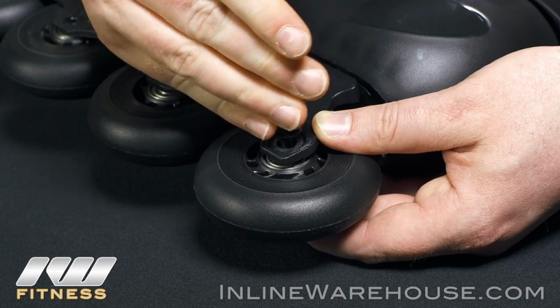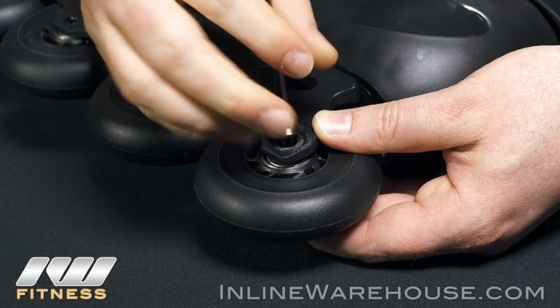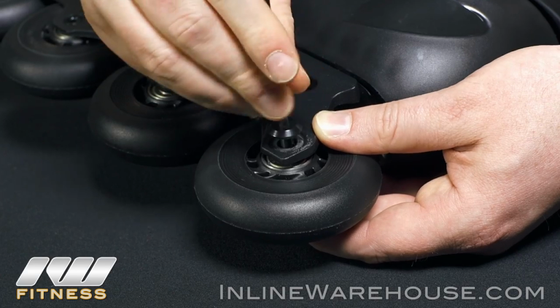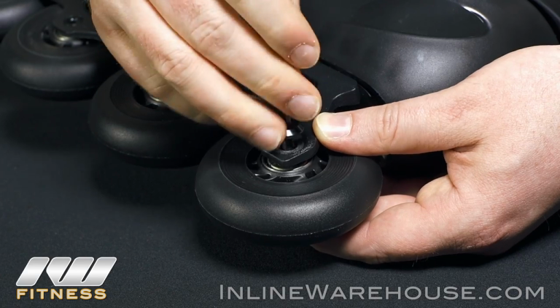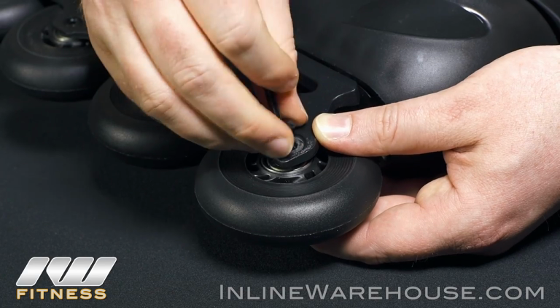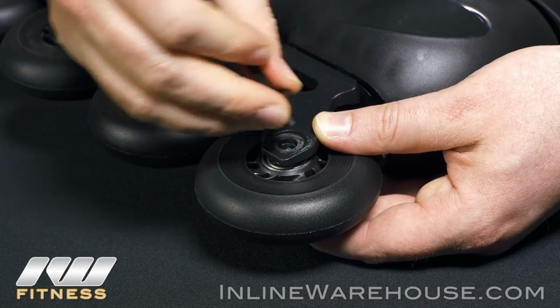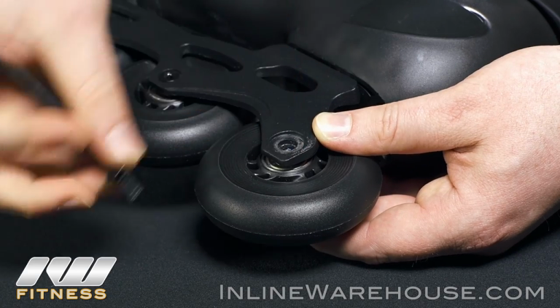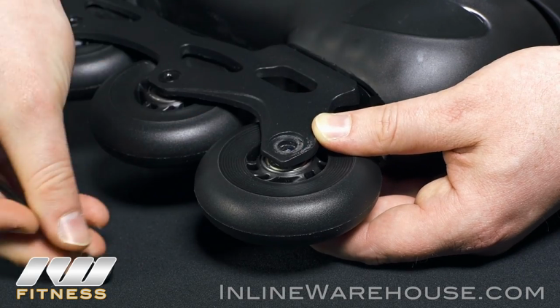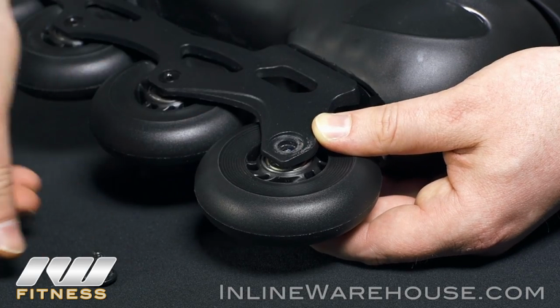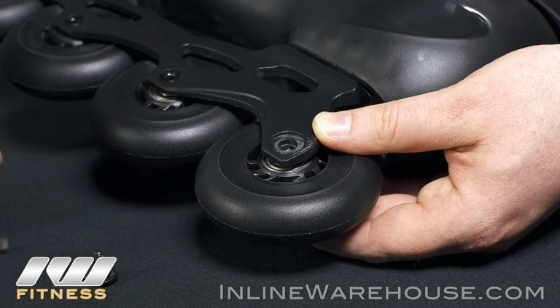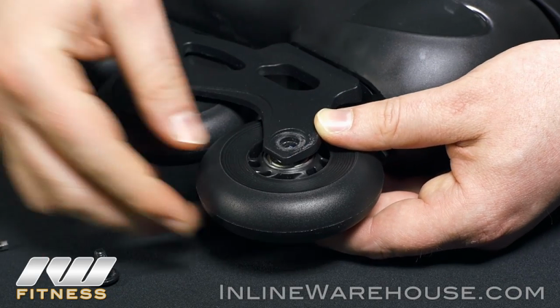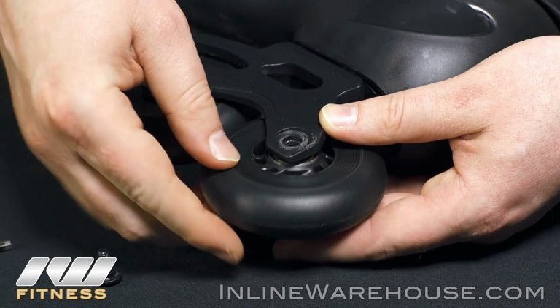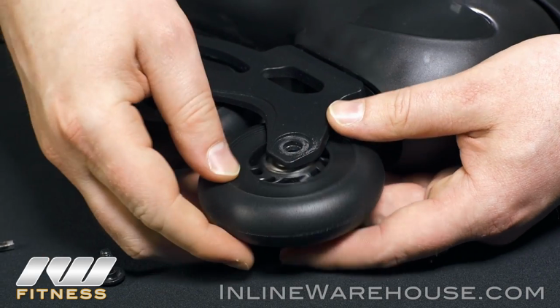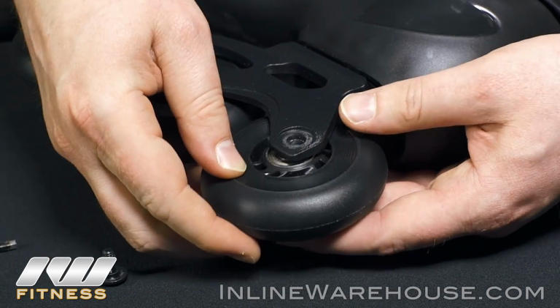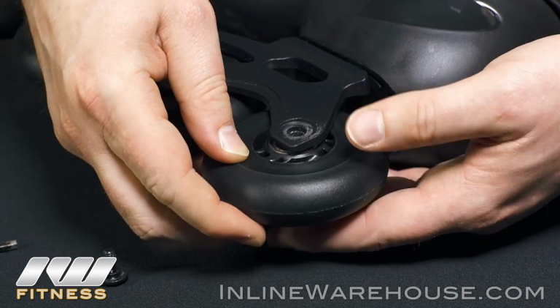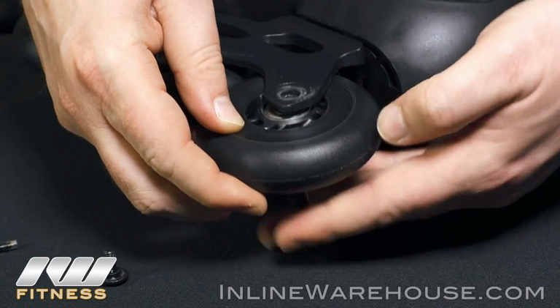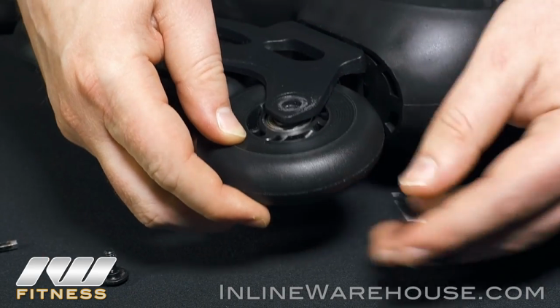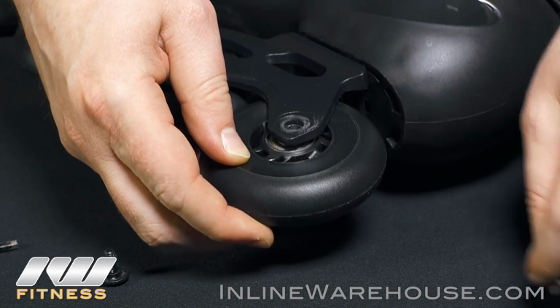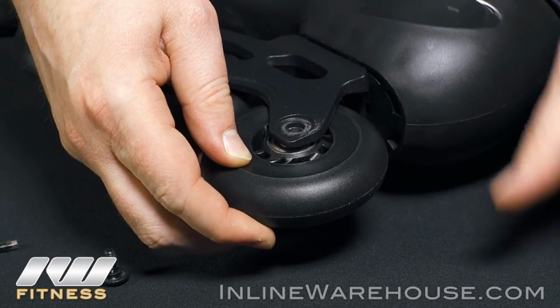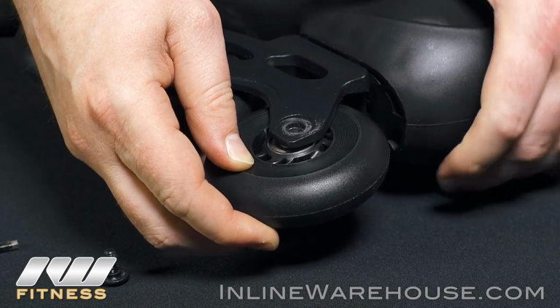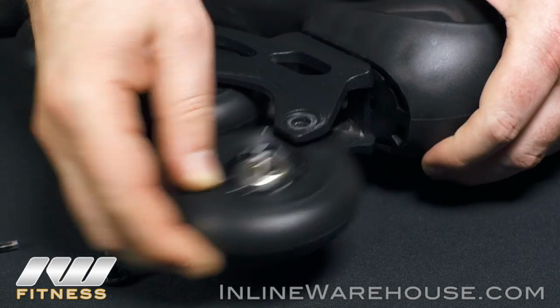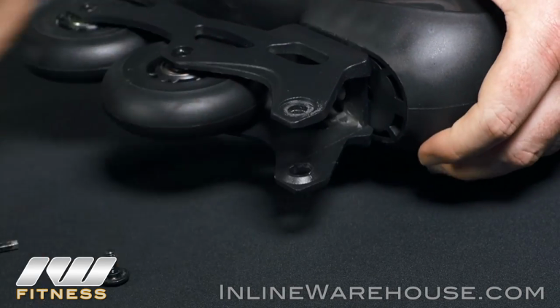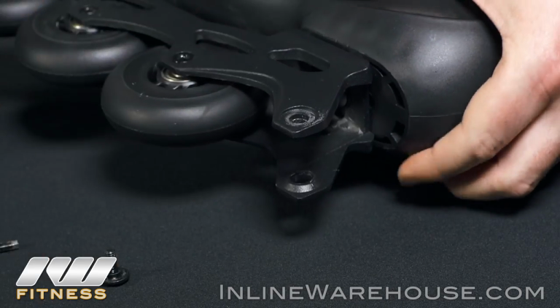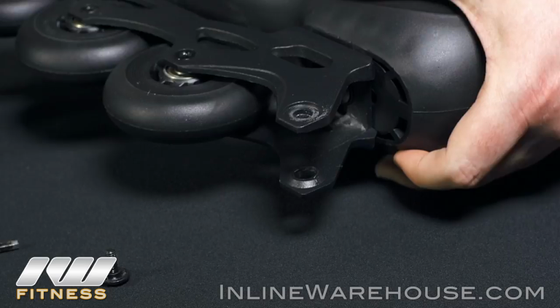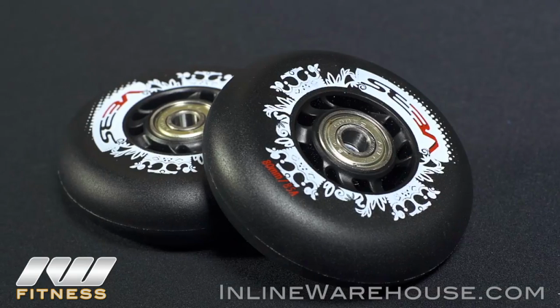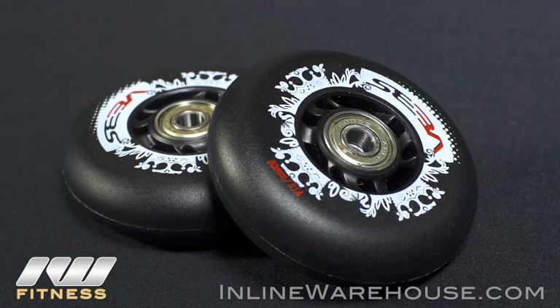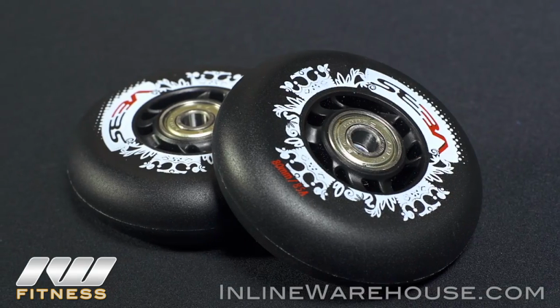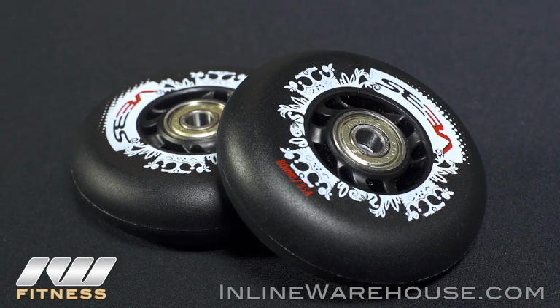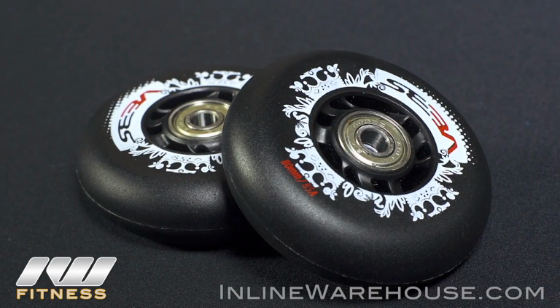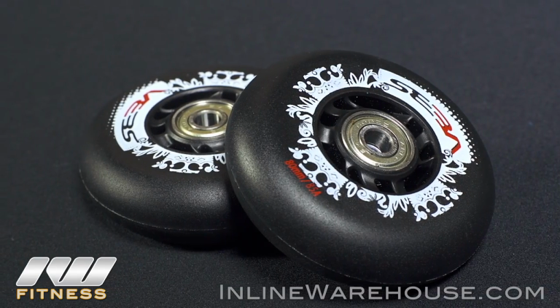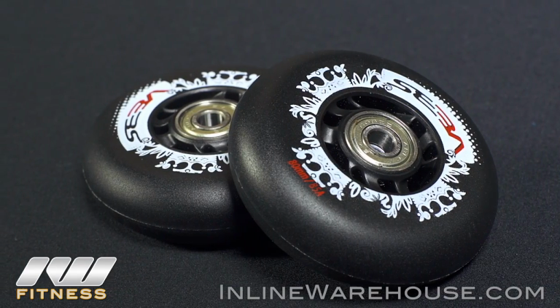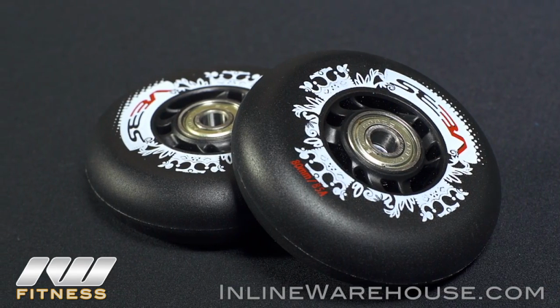The first step with any brake installation is to remove the standard skate axles and wheels. Bearings can stay in the wheels.